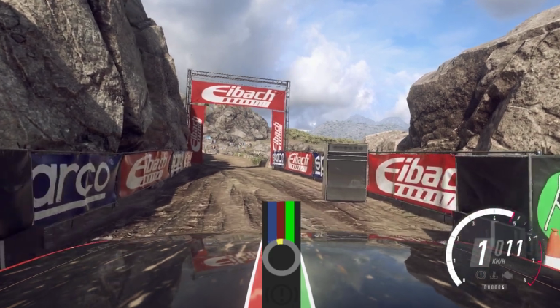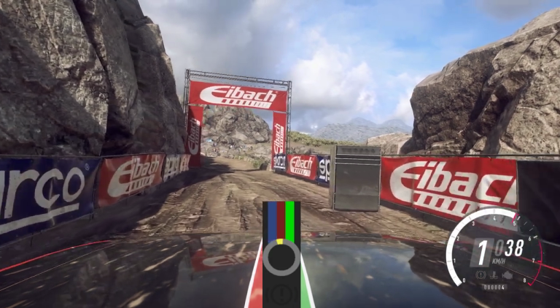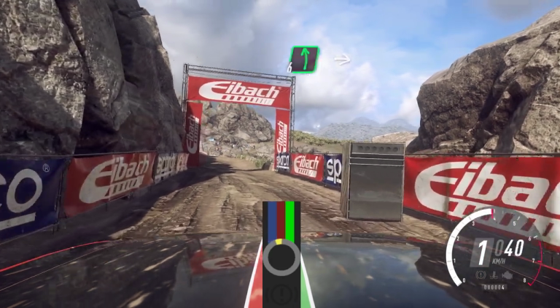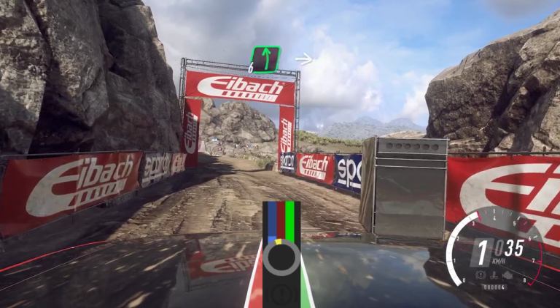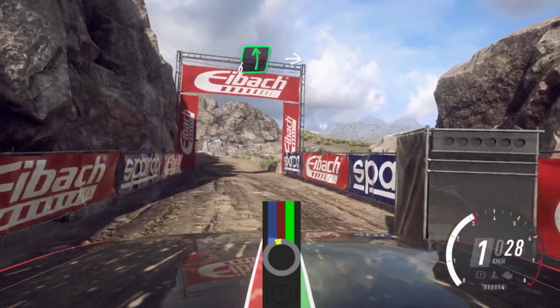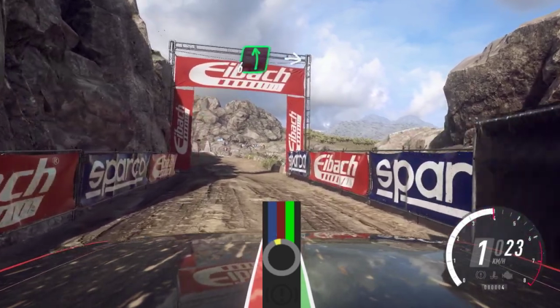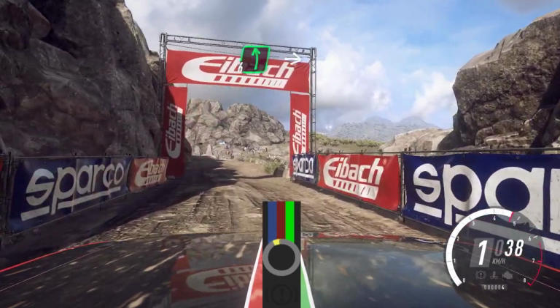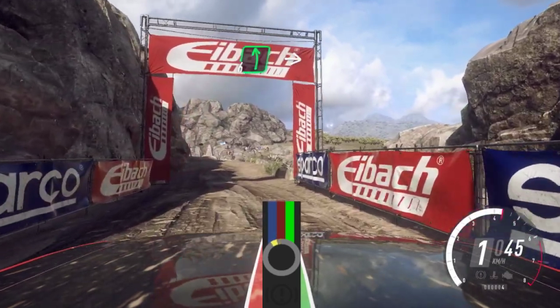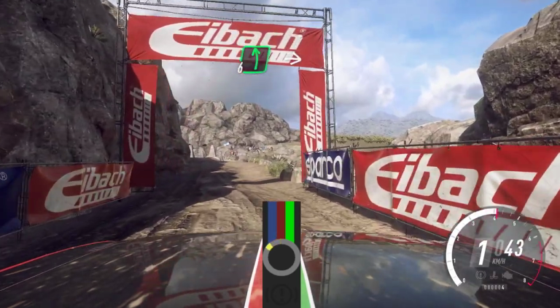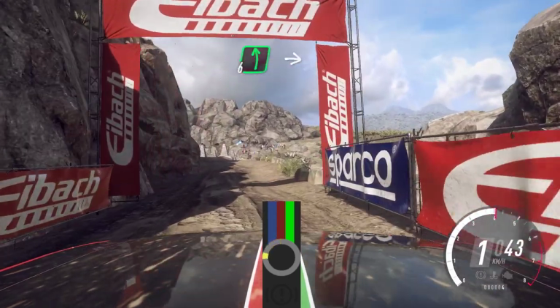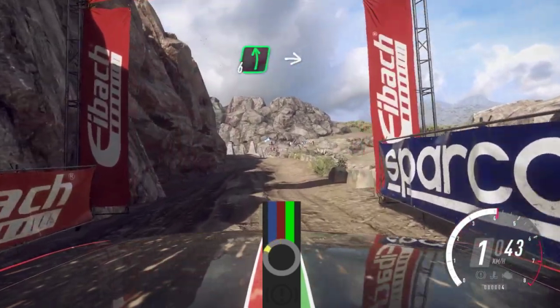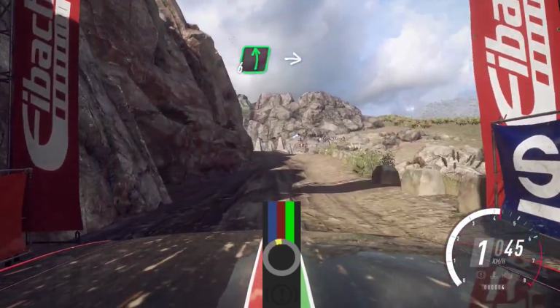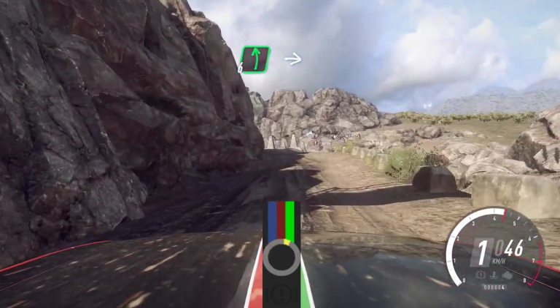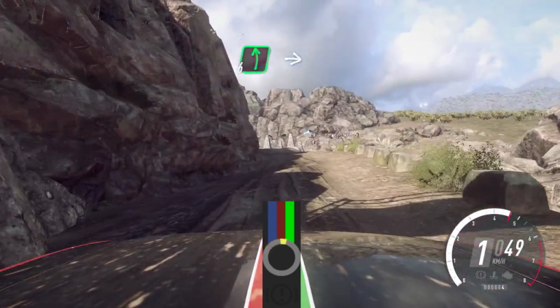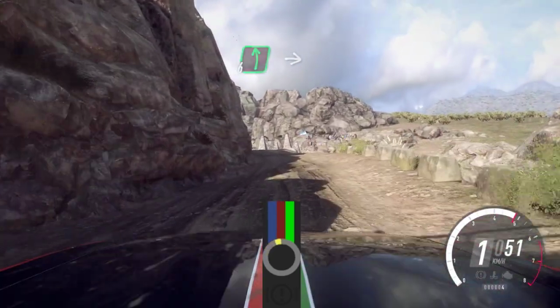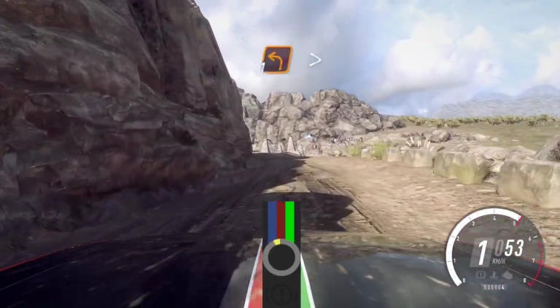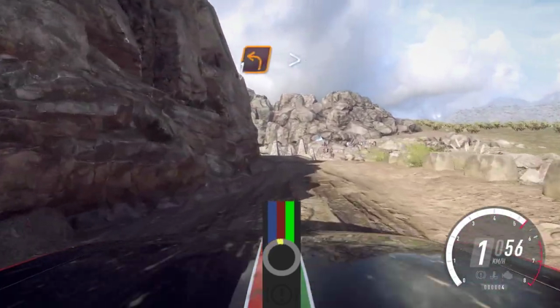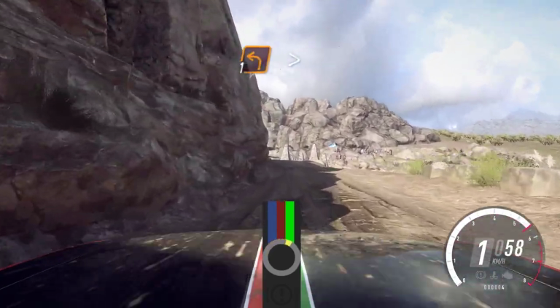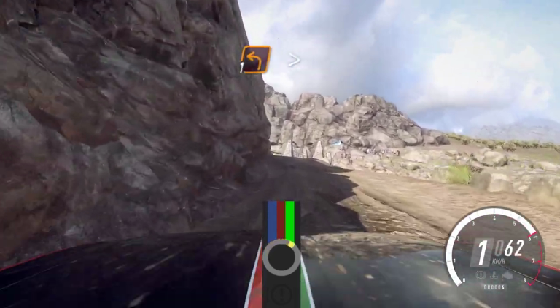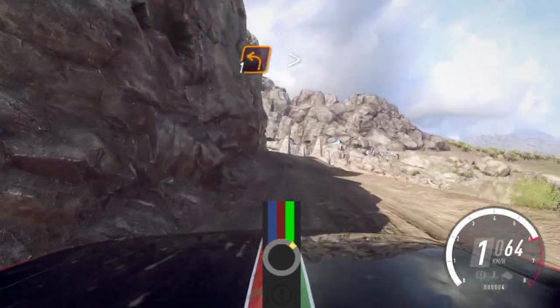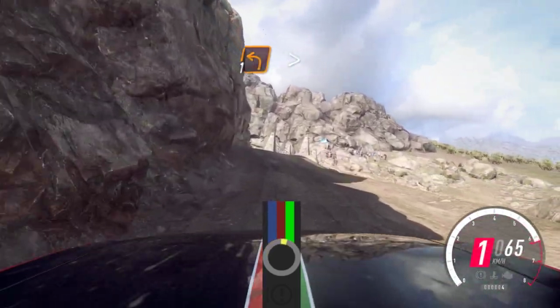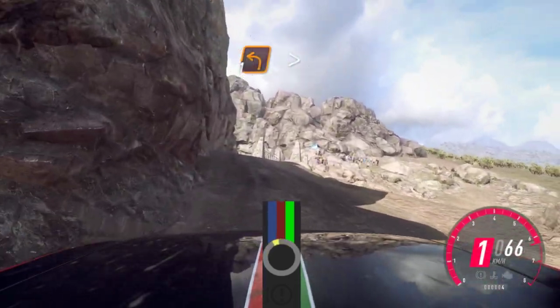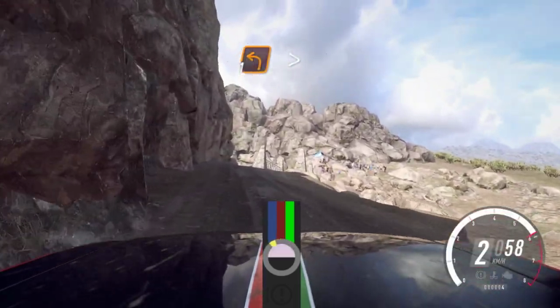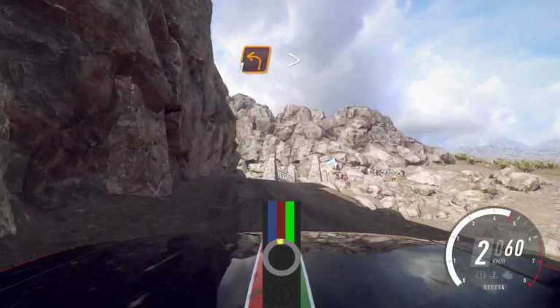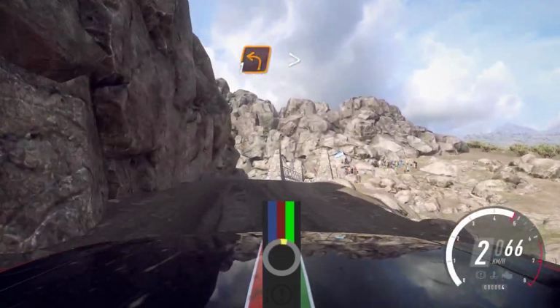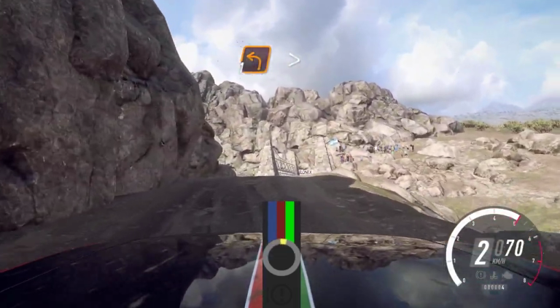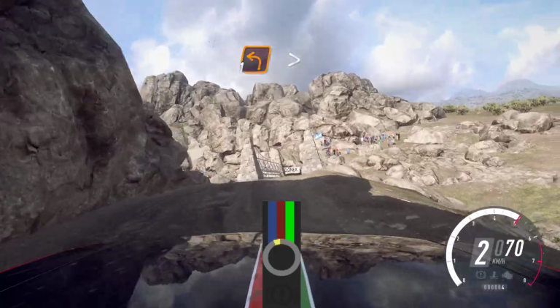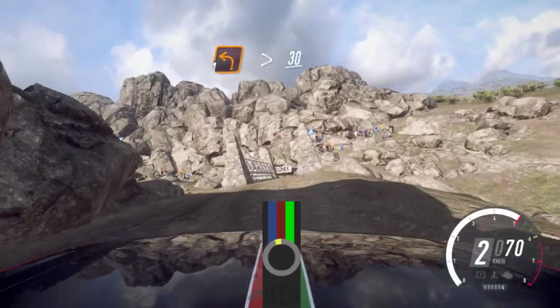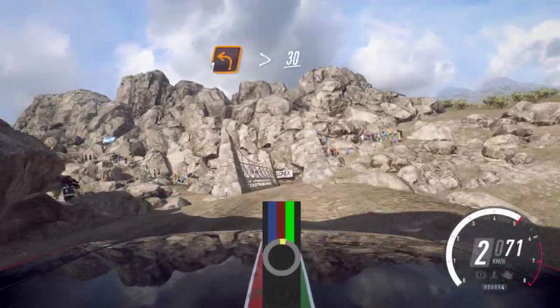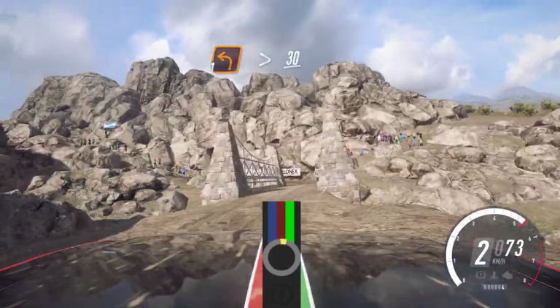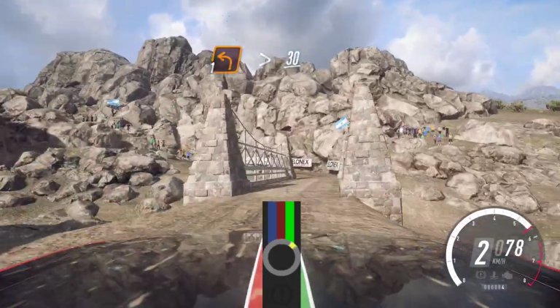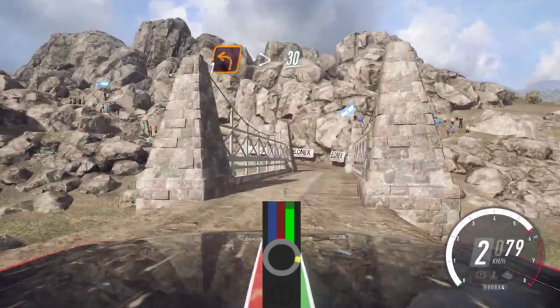6 left long, into caution, 5 right to the crest and narrow bridge, into 1 left tightens, small cut.